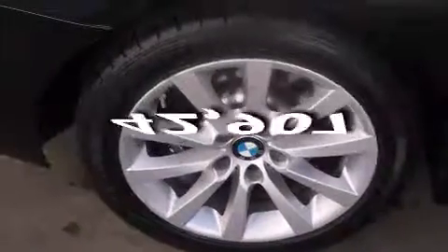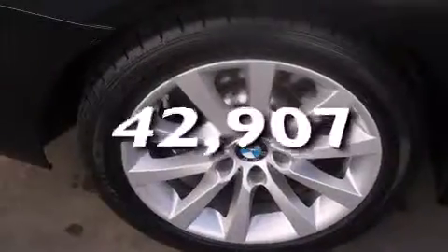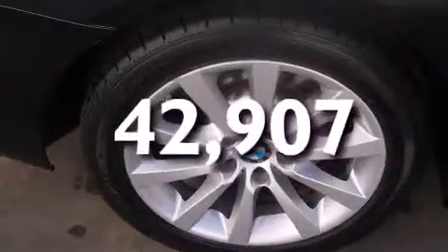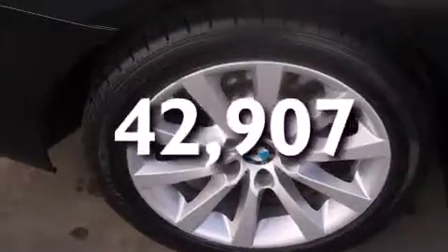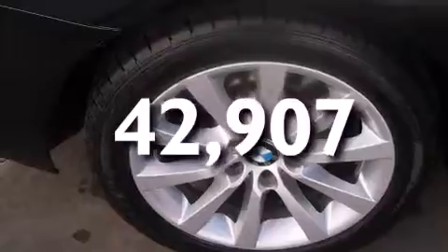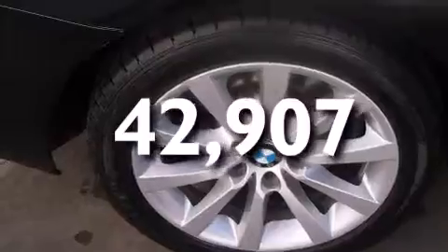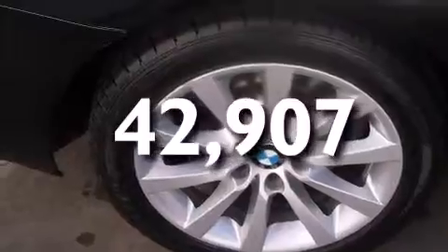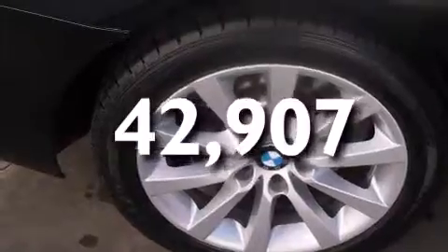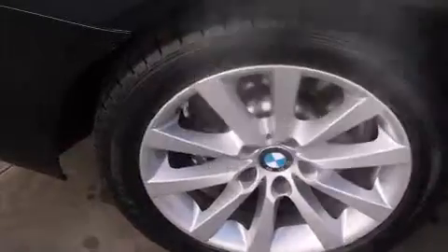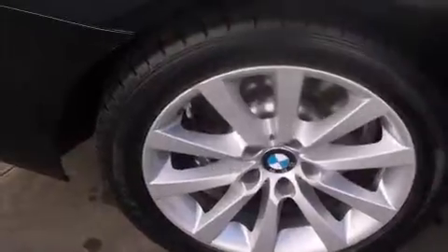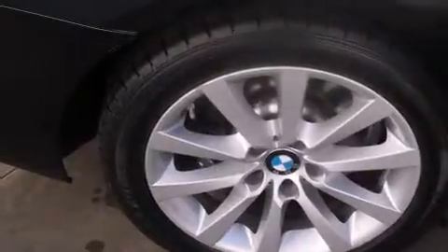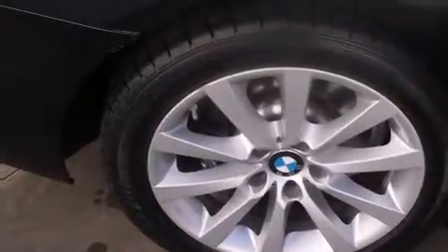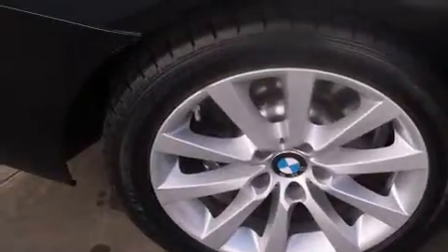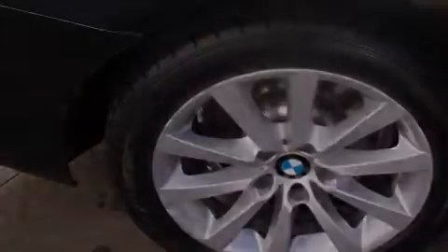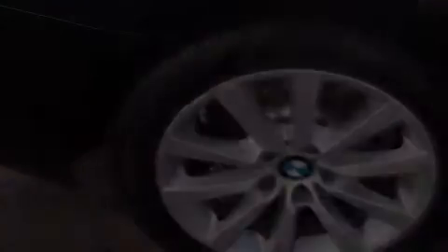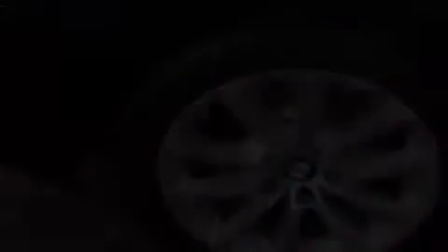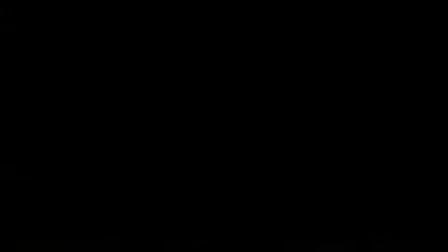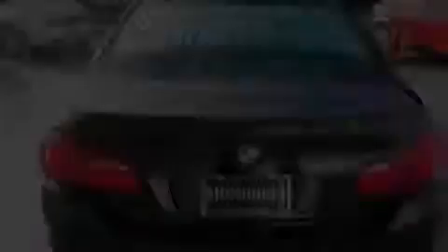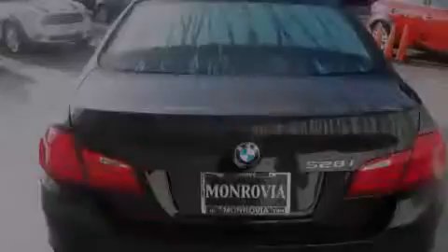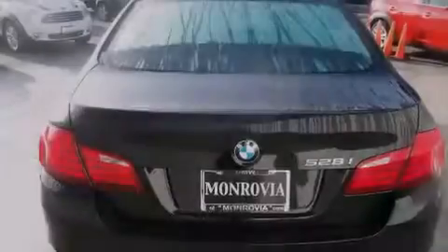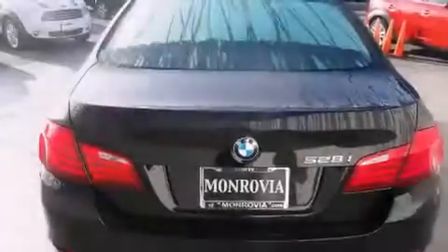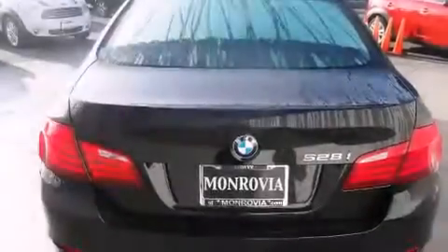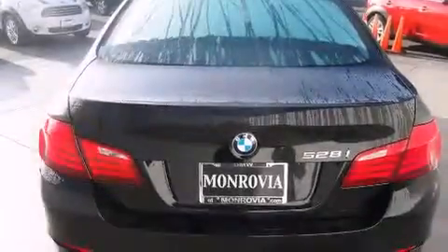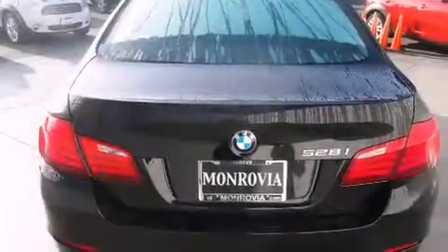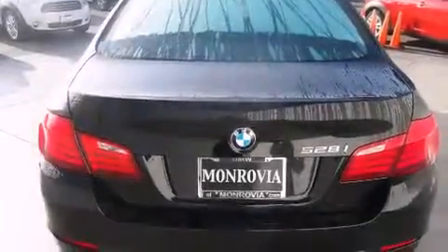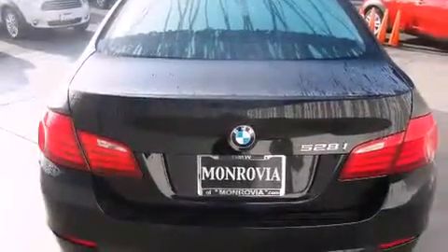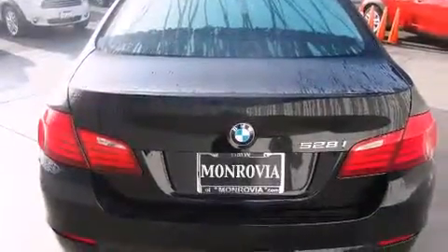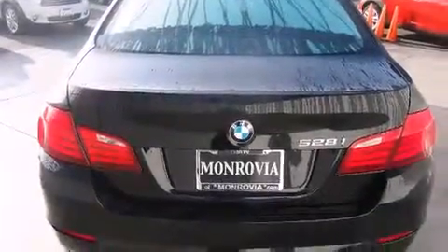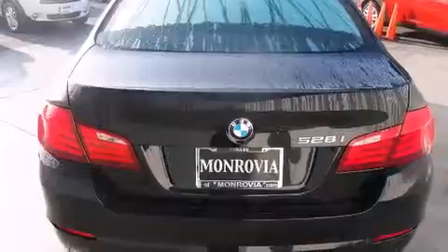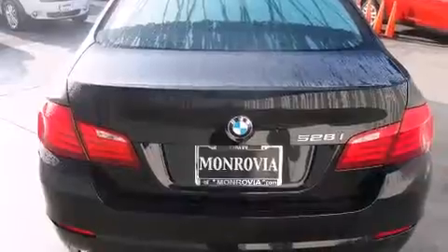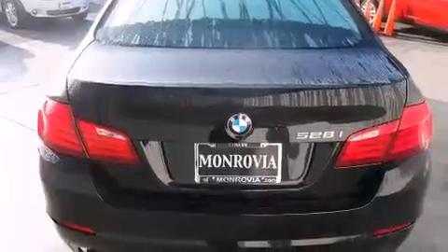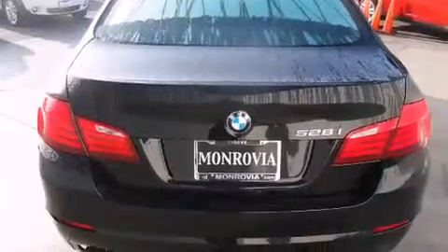With an EPA estimated rating of 32 miles per gallon on the highway, its fuel efficiency will save you time and money.